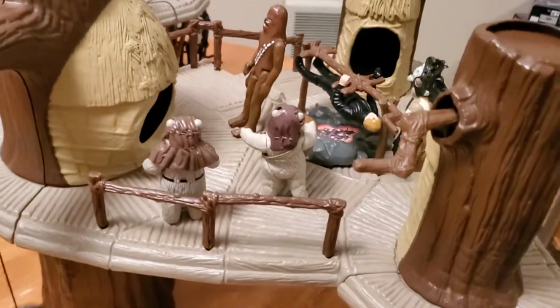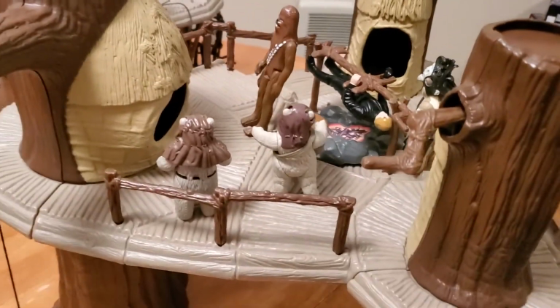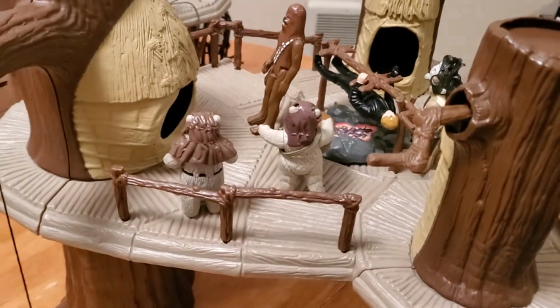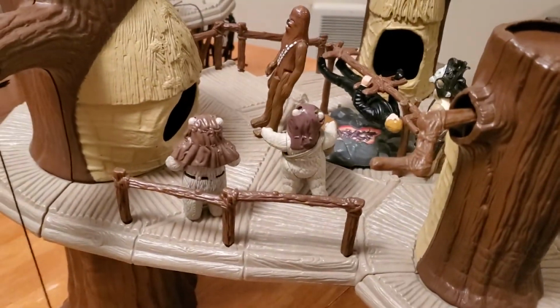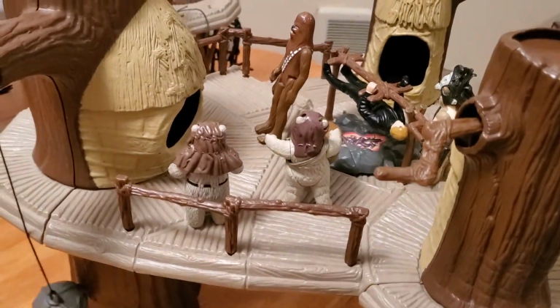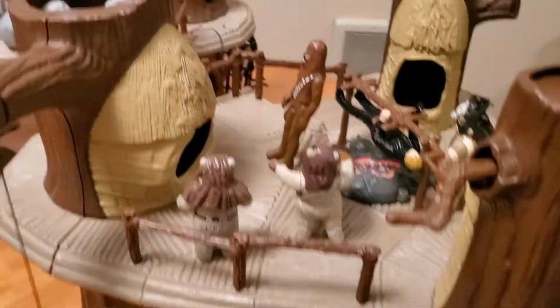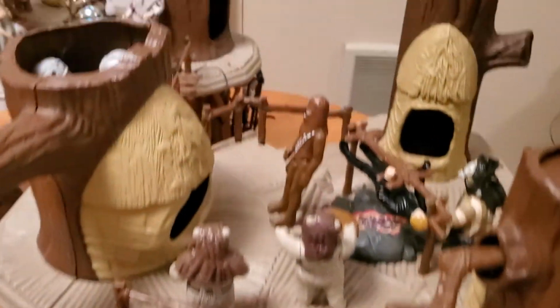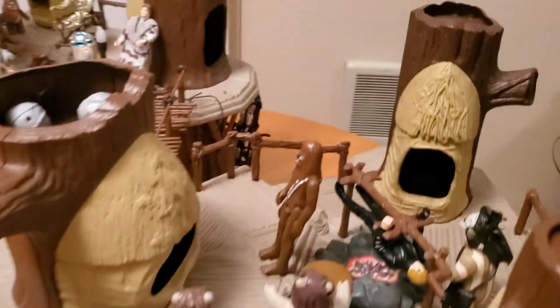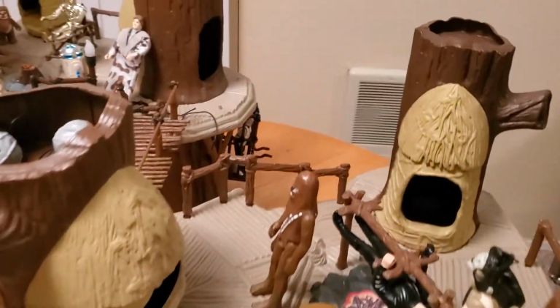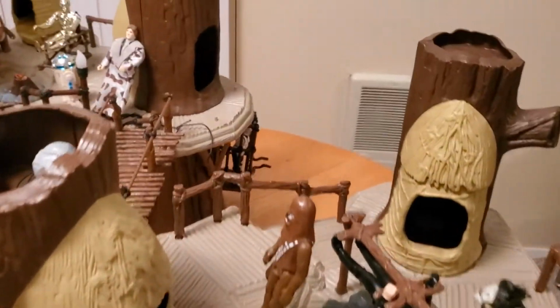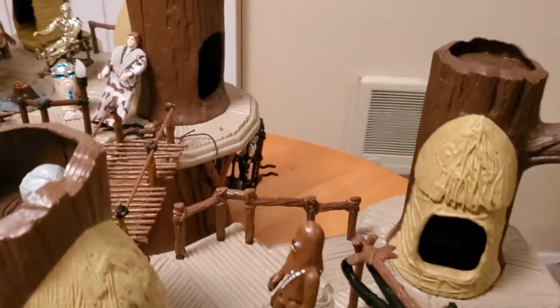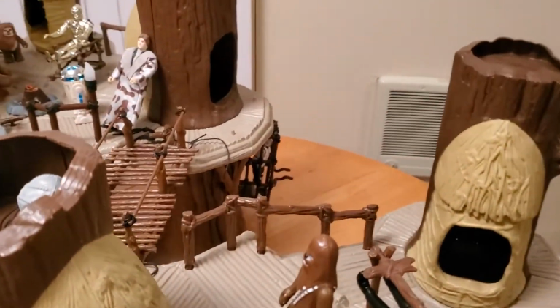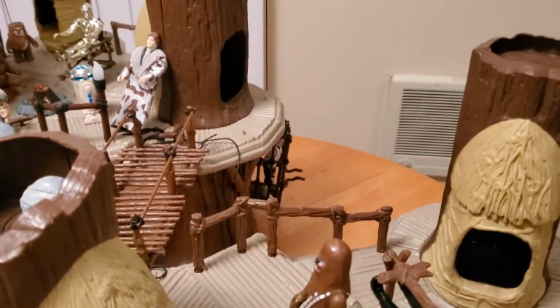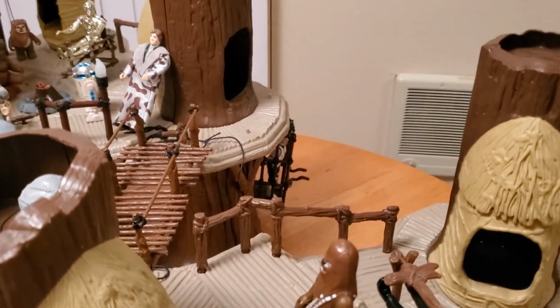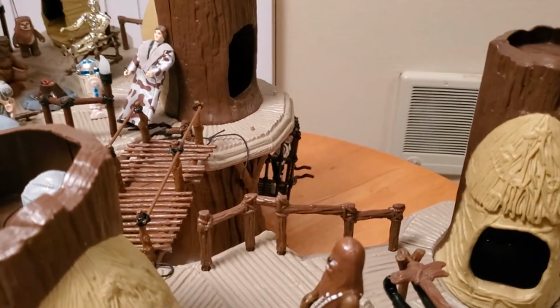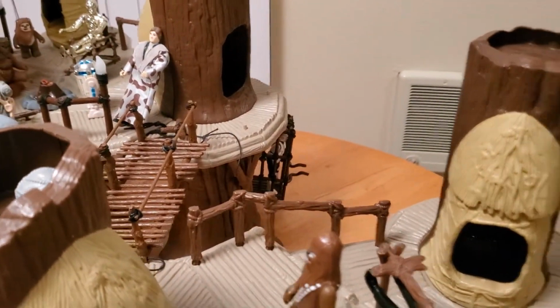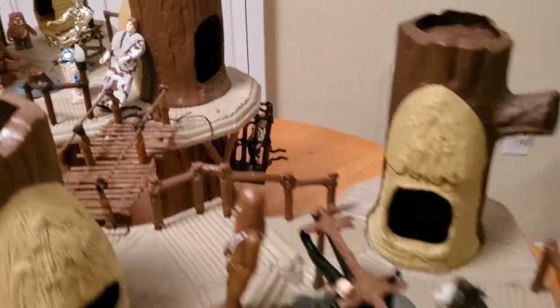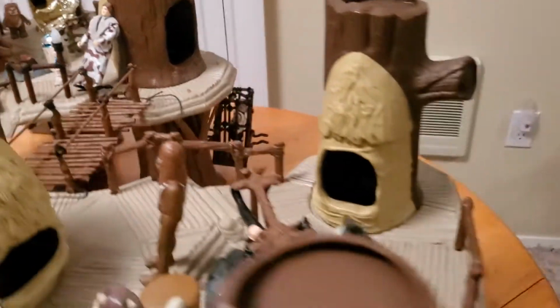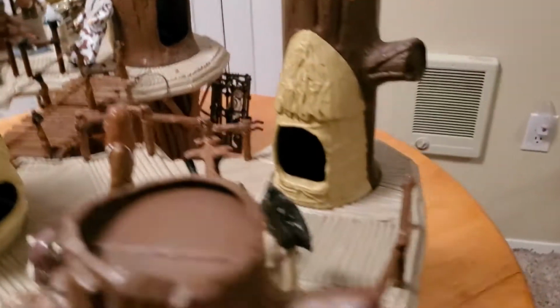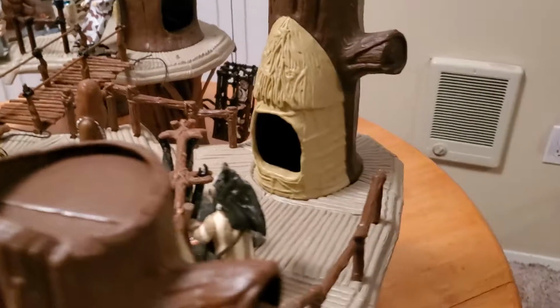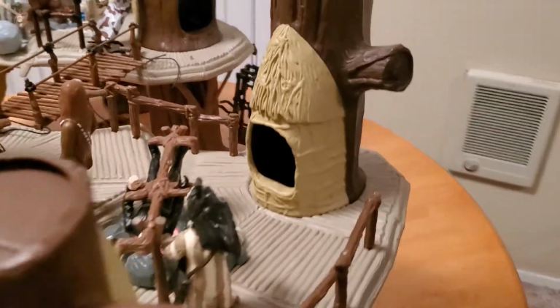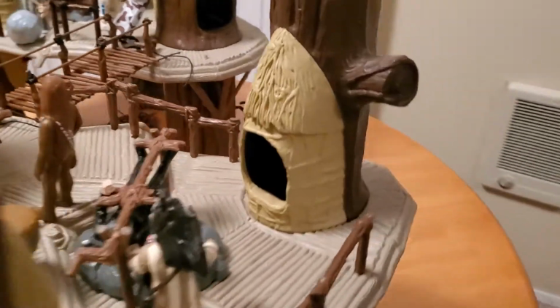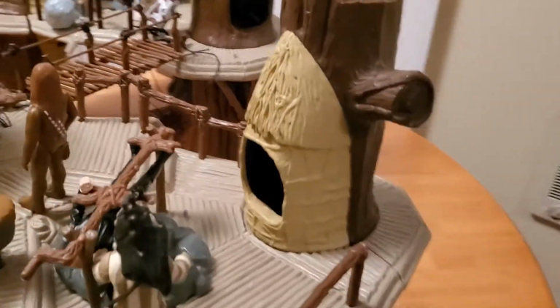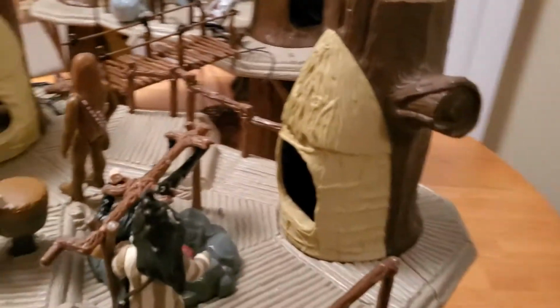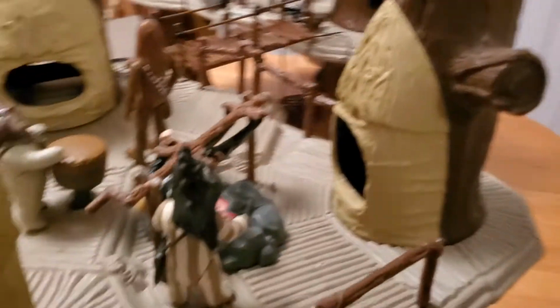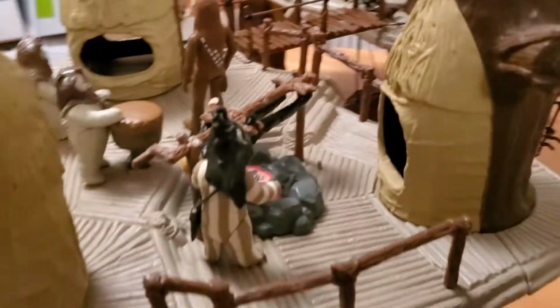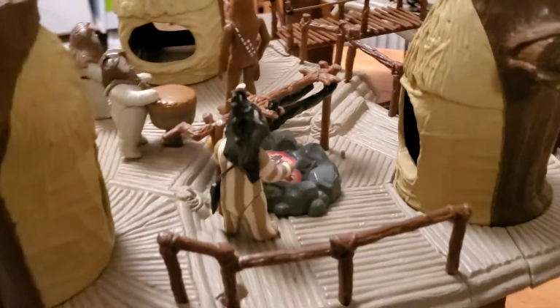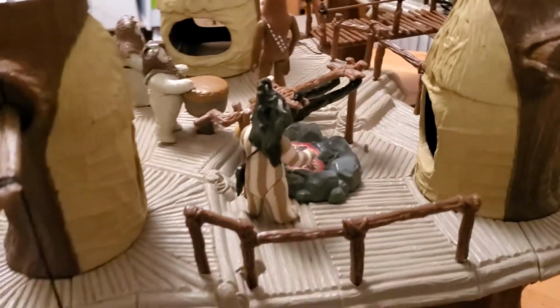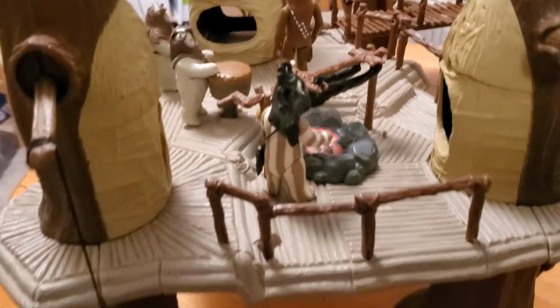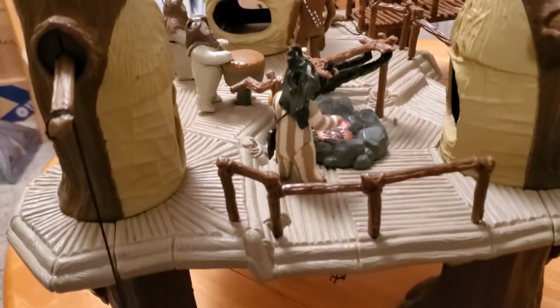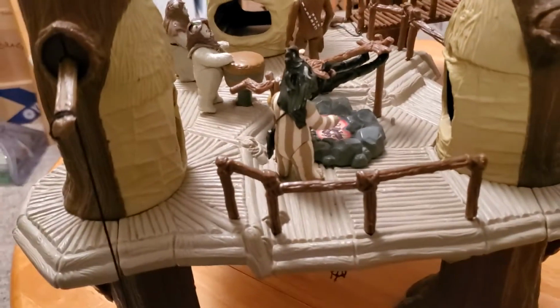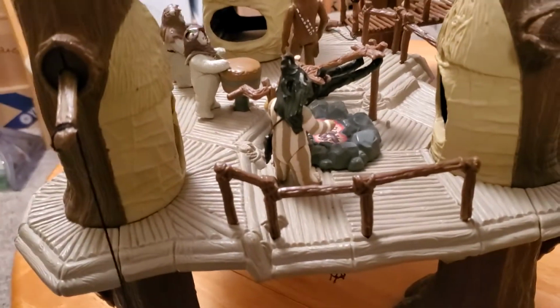Around the perimeter of it are three railings and each railing has a different number of posts. This is a three post railing, over here is a five post railing, and then on this side is a four post railing.